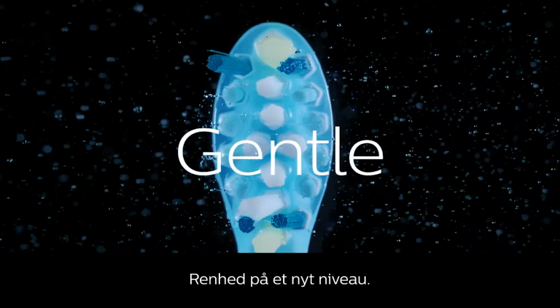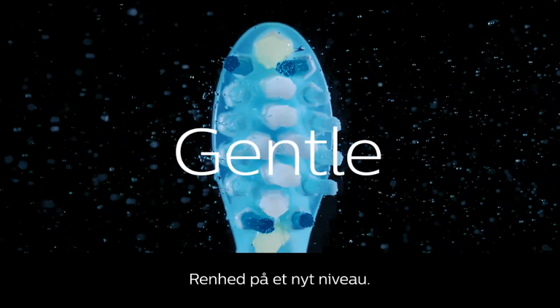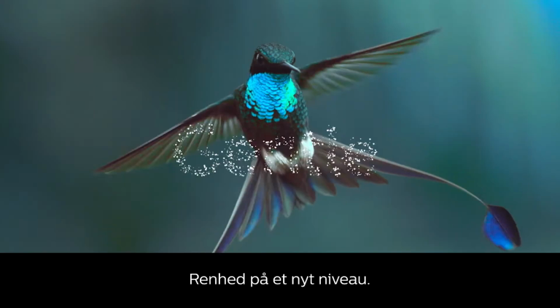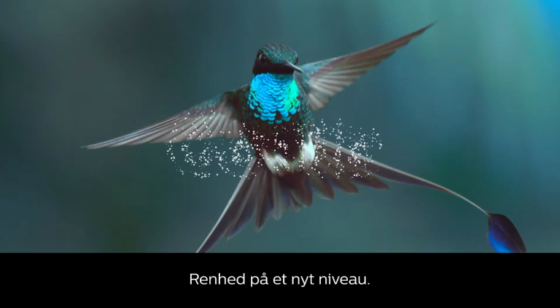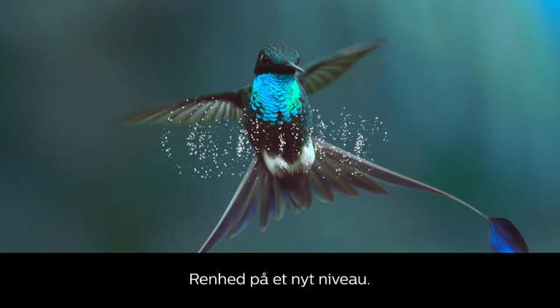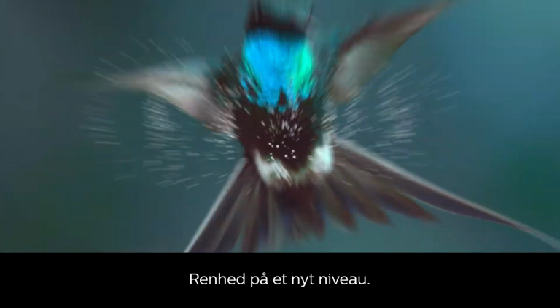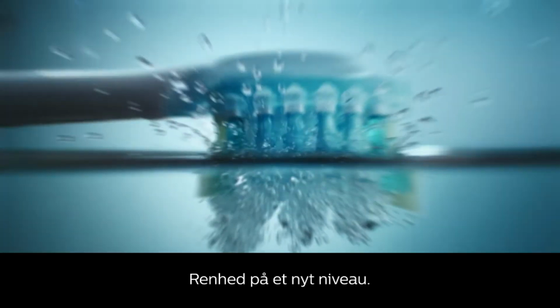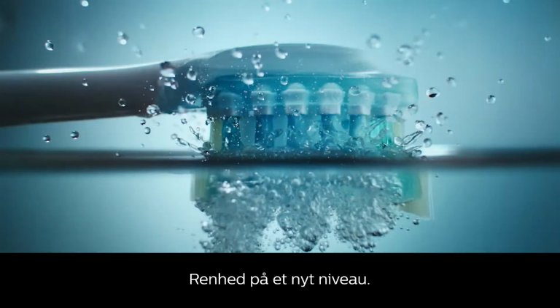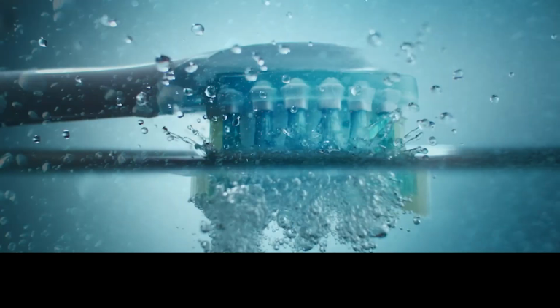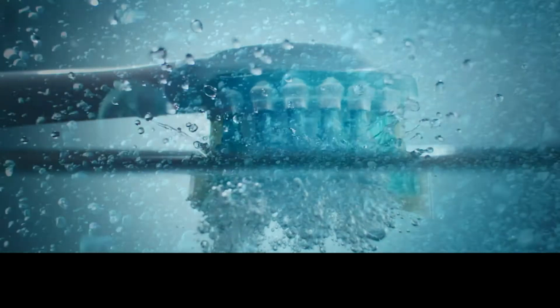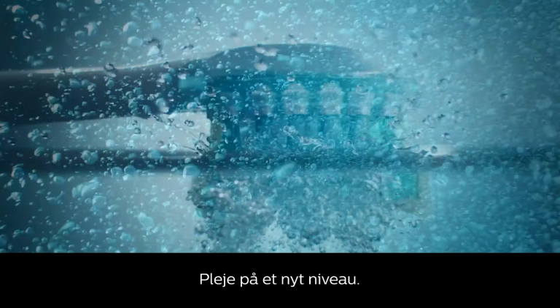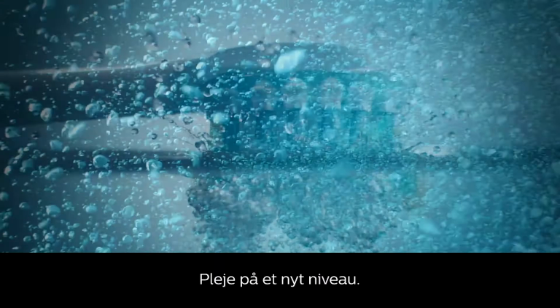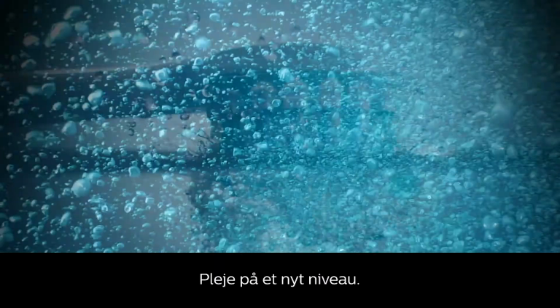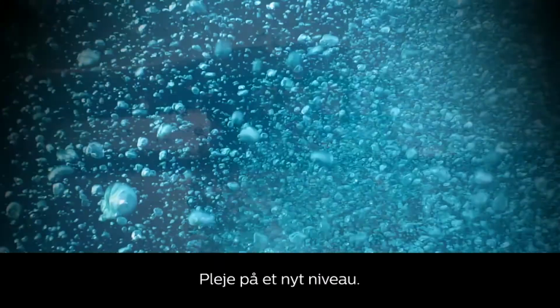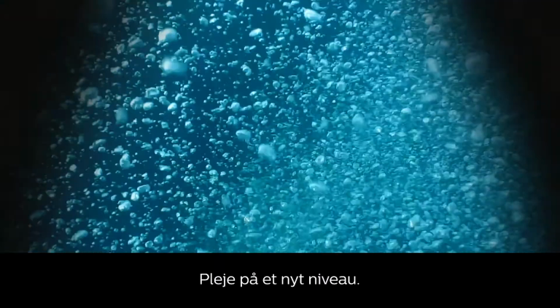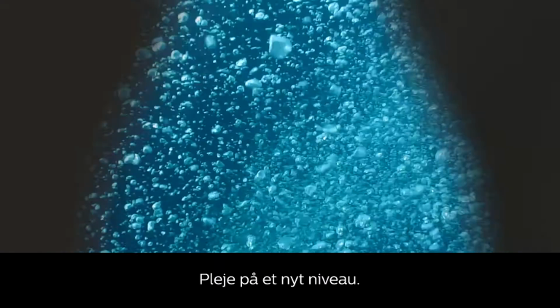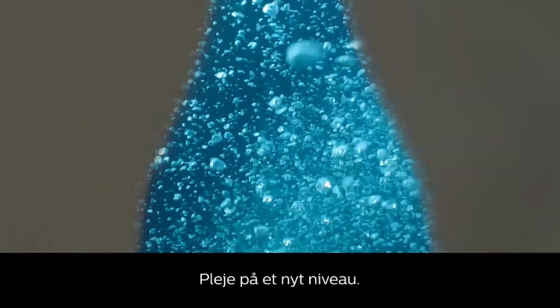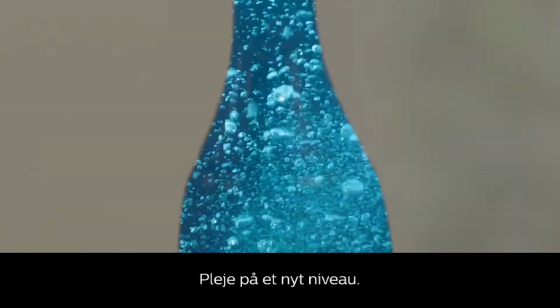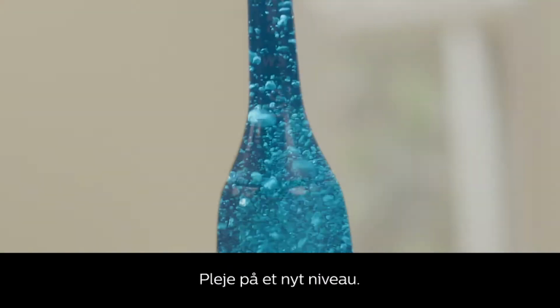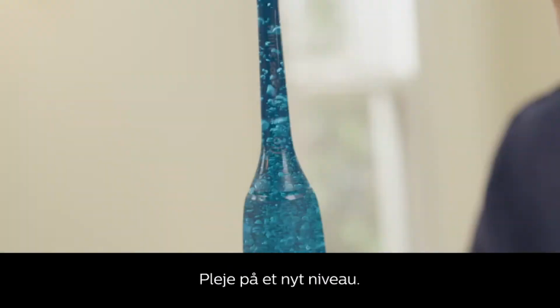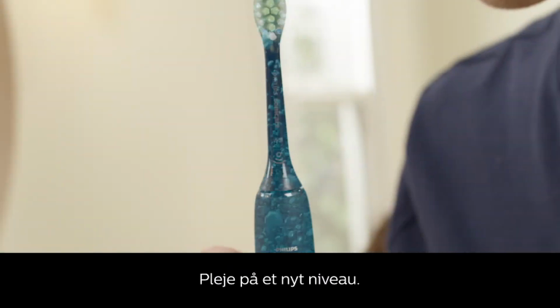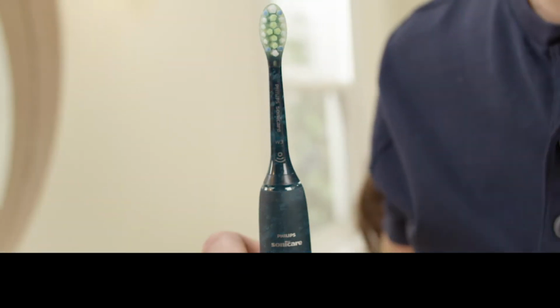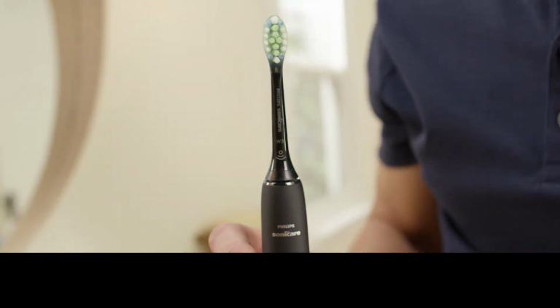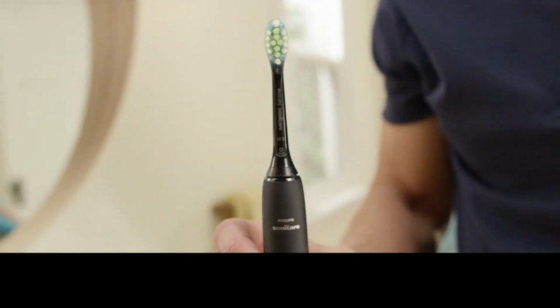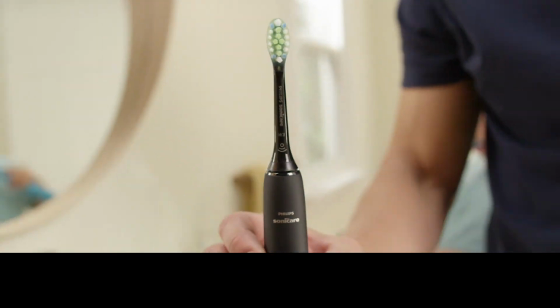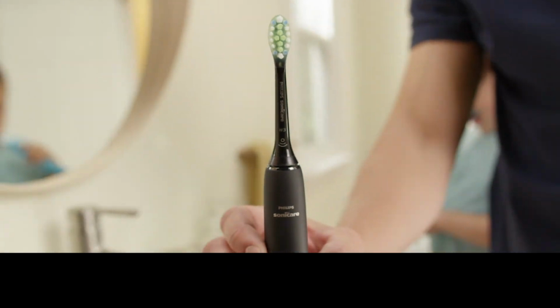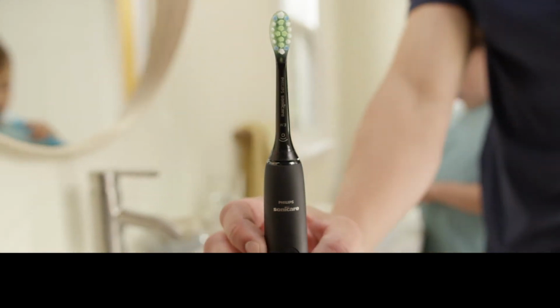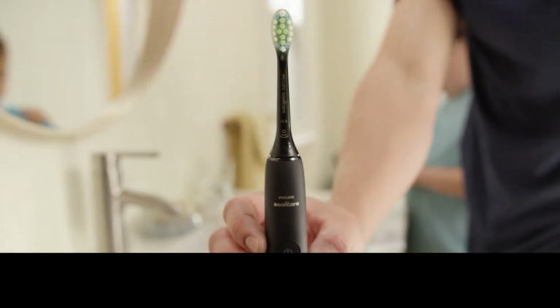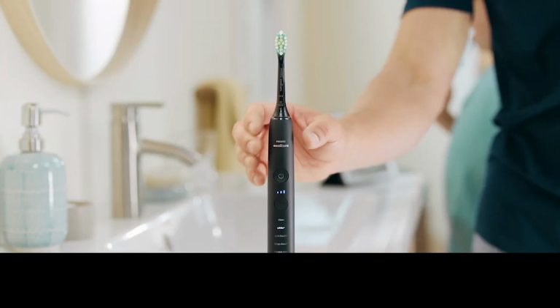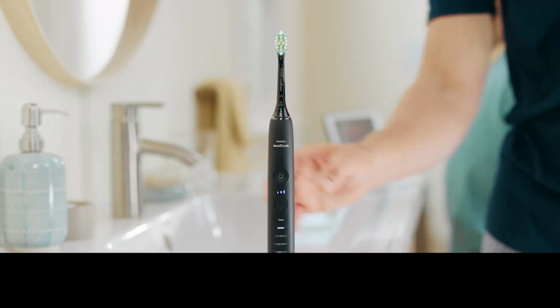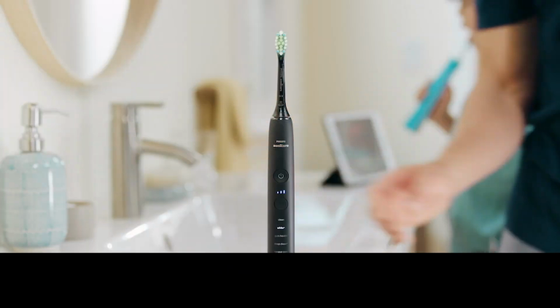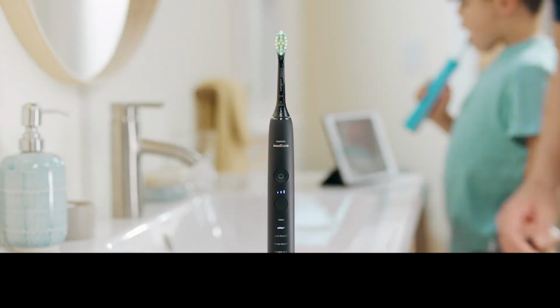Continuous Sonicare fluid action. Continuous innovation. Philips Sonicare.